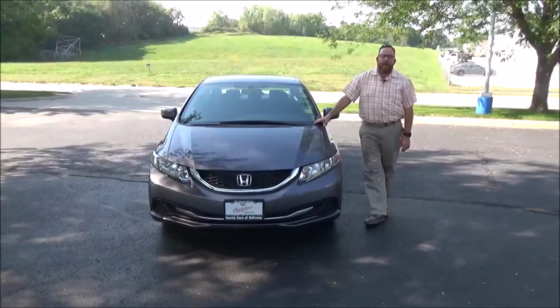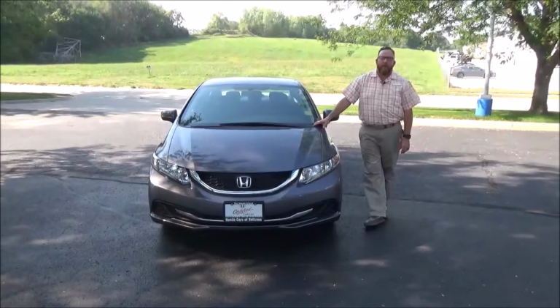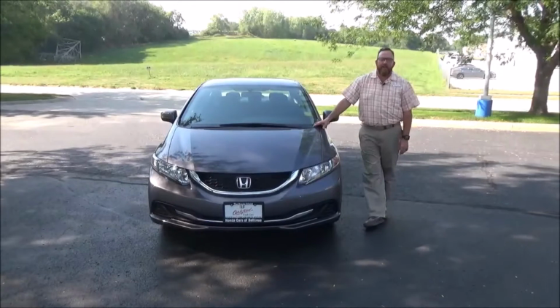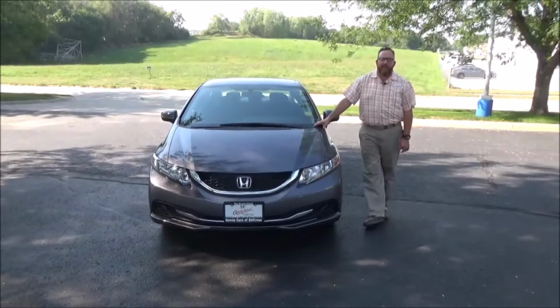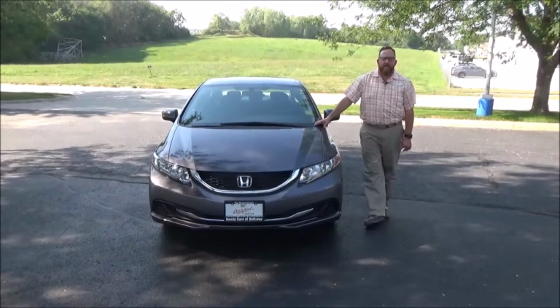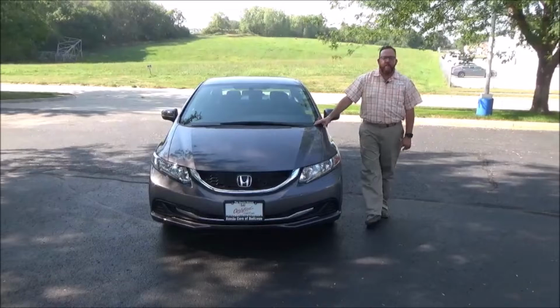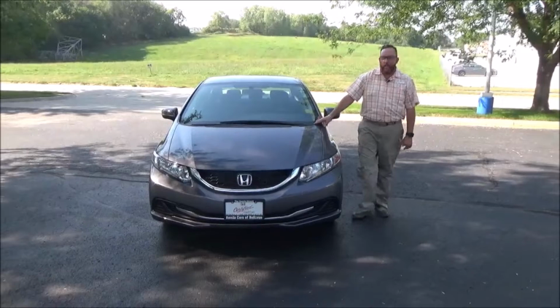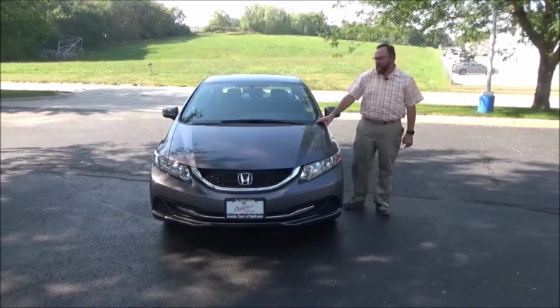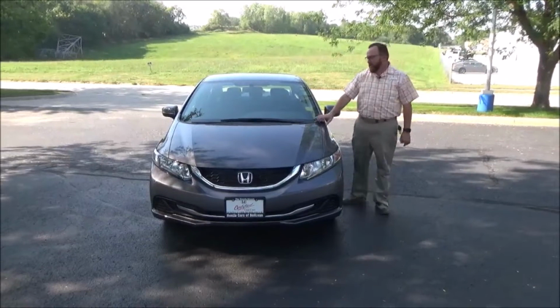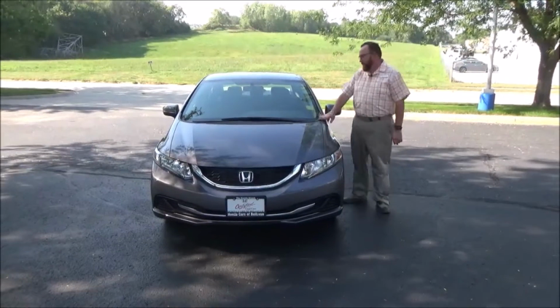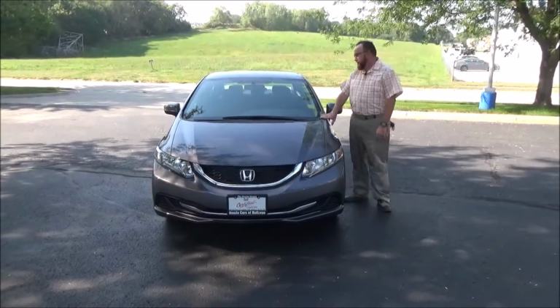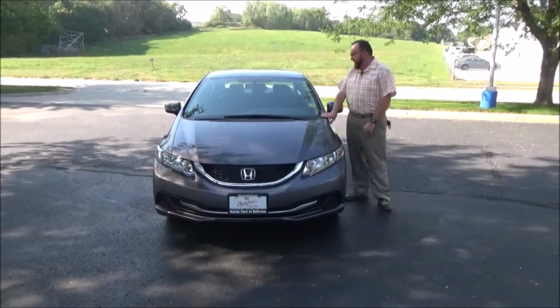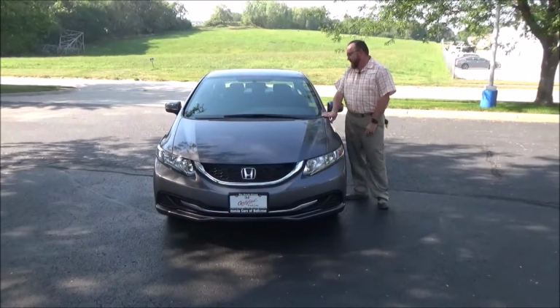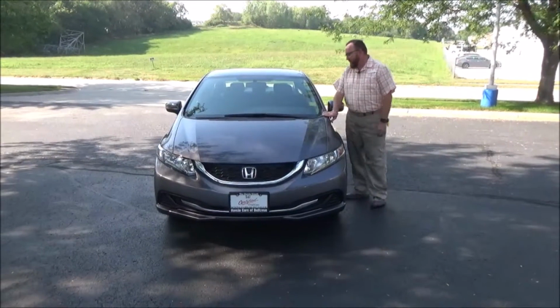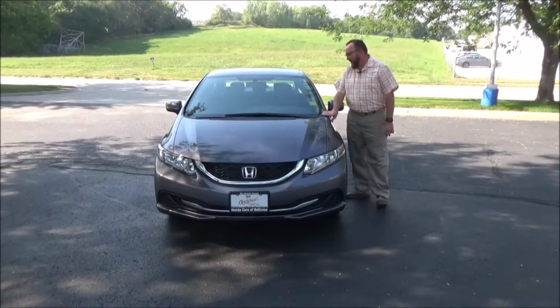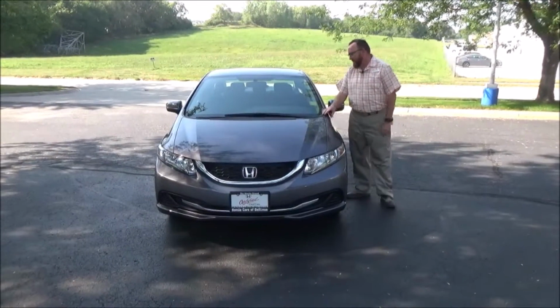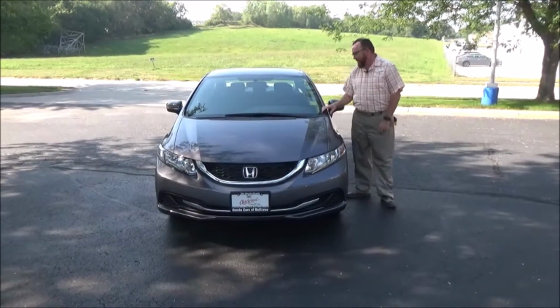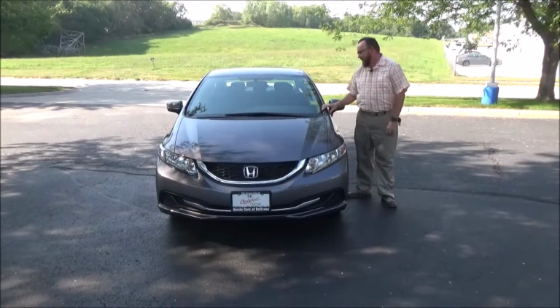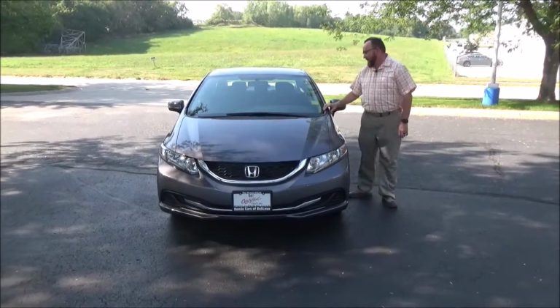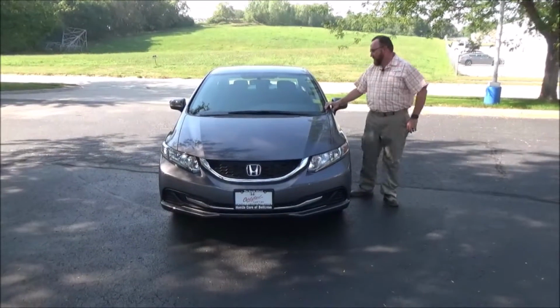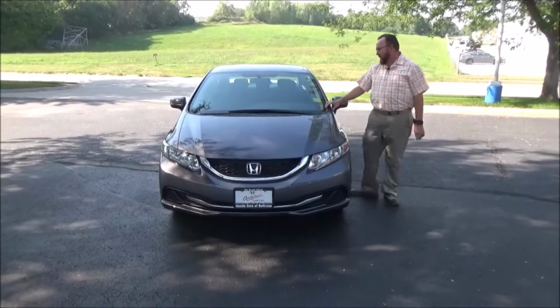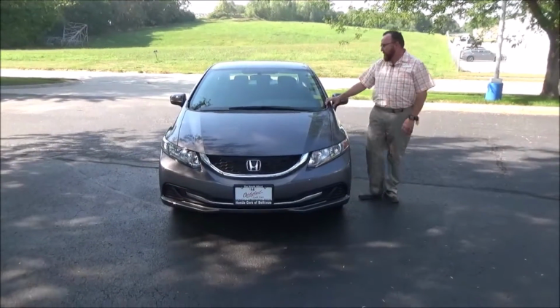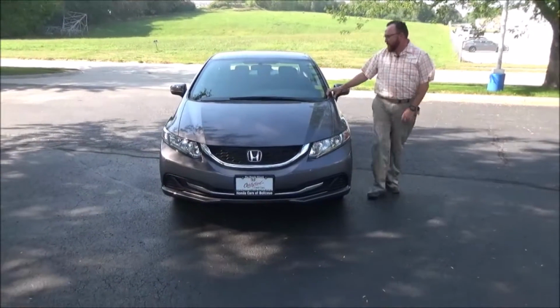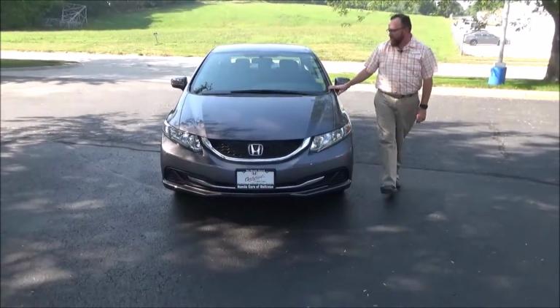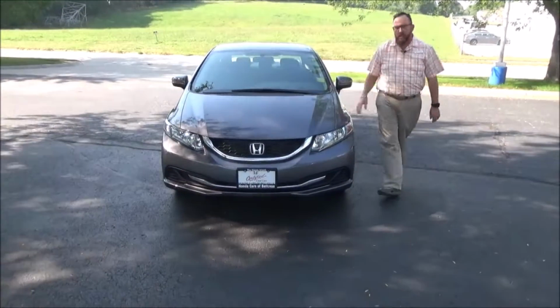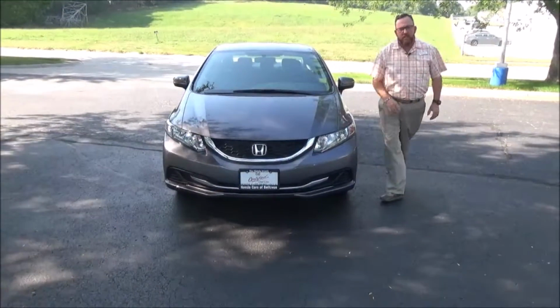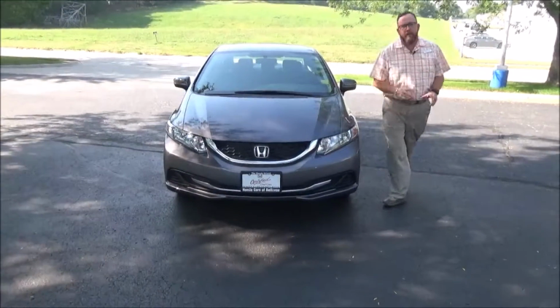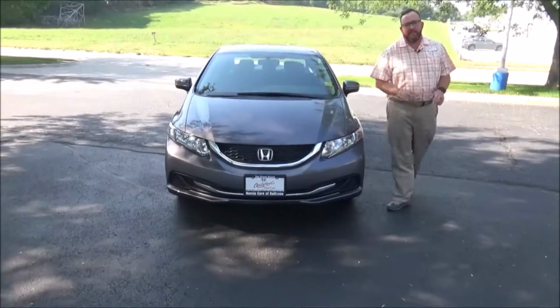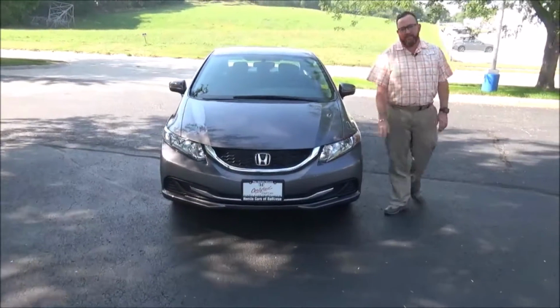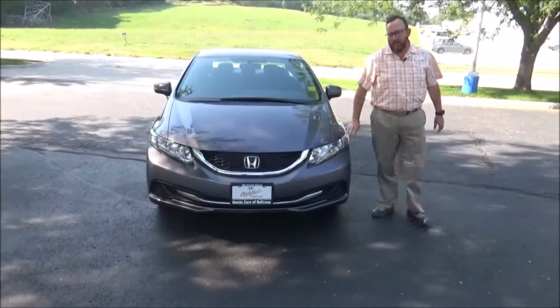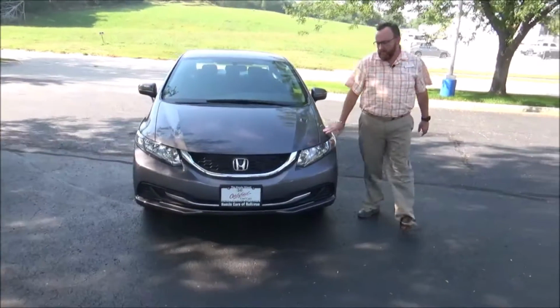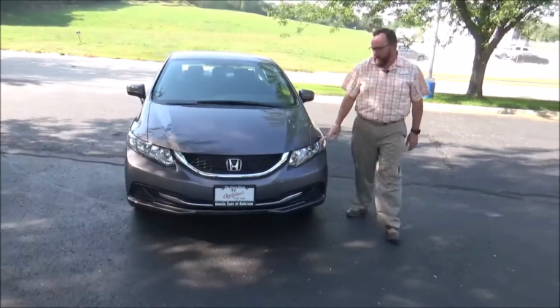Brian Kelly here for the Honda Giant, here to show you this 2015 Honda Civic LX. Just came in on trade with 27,000 miles.